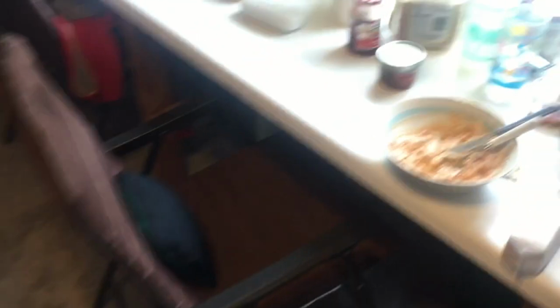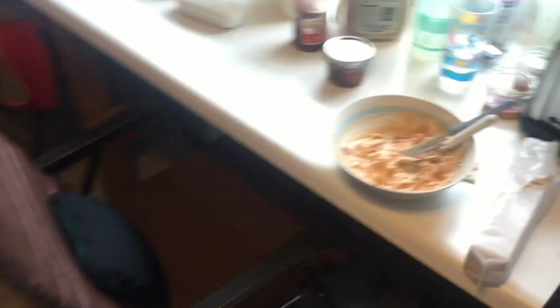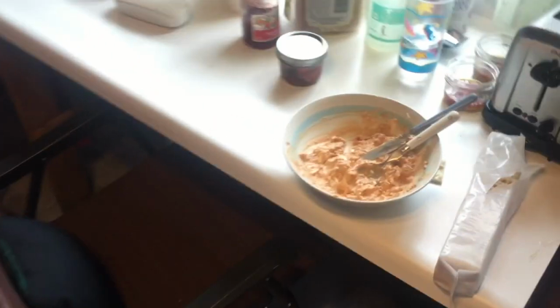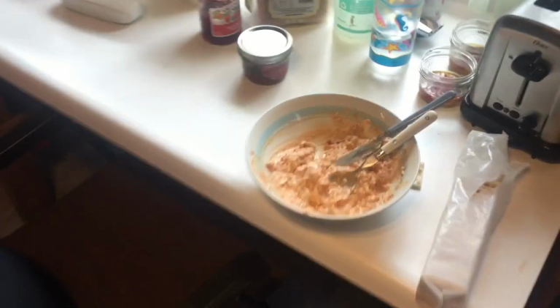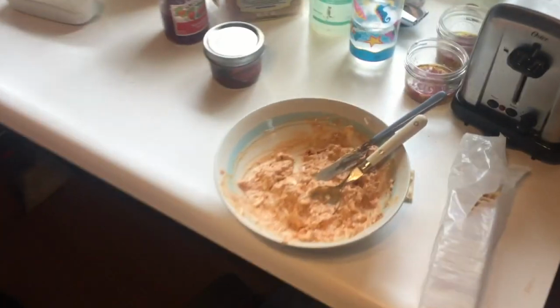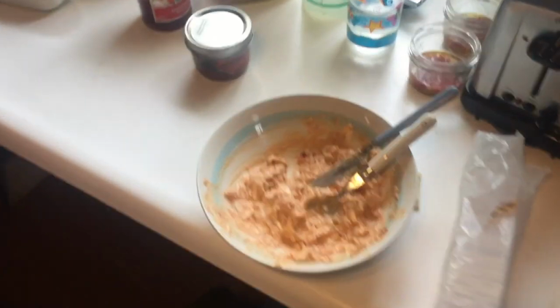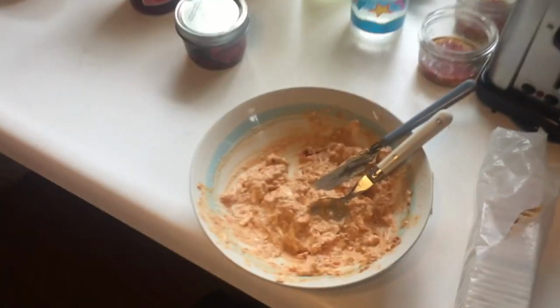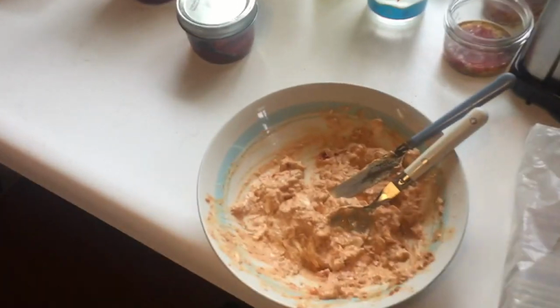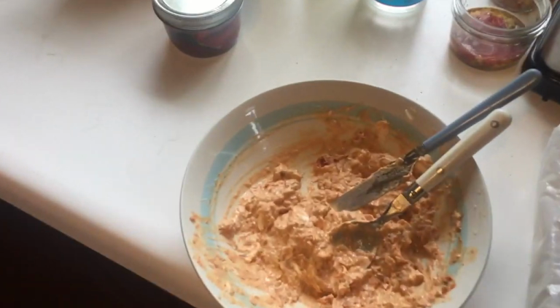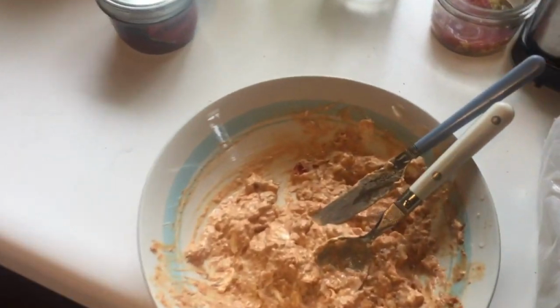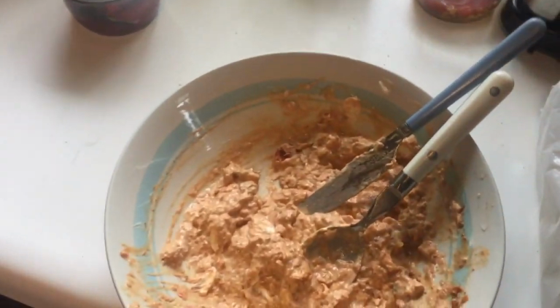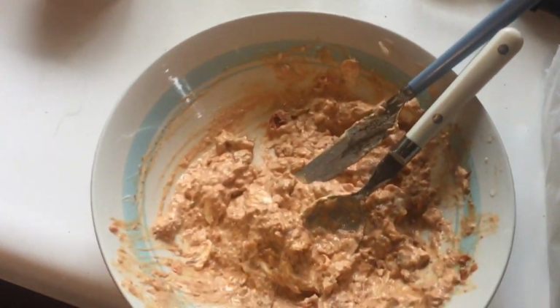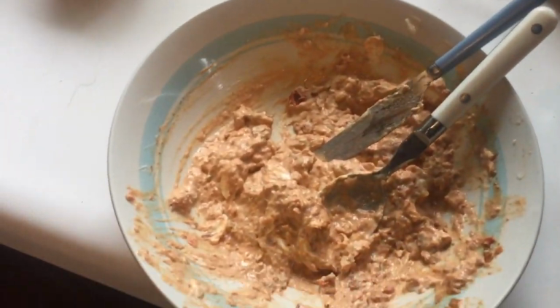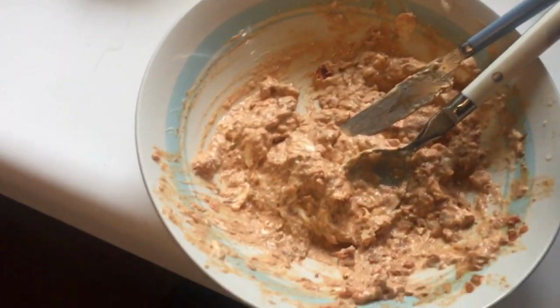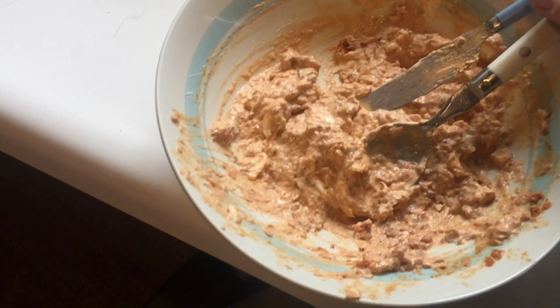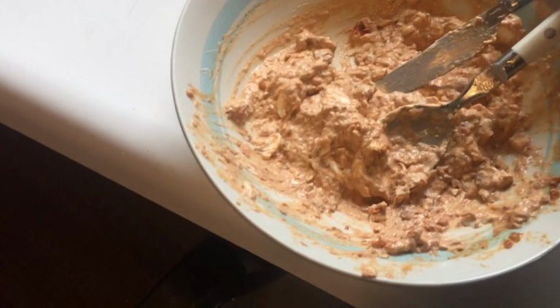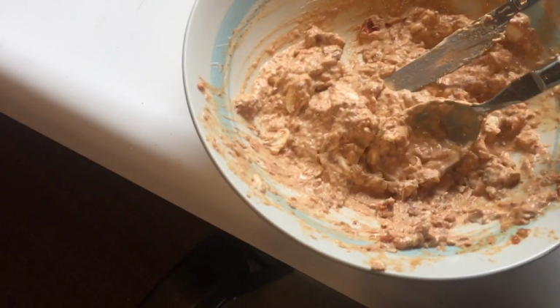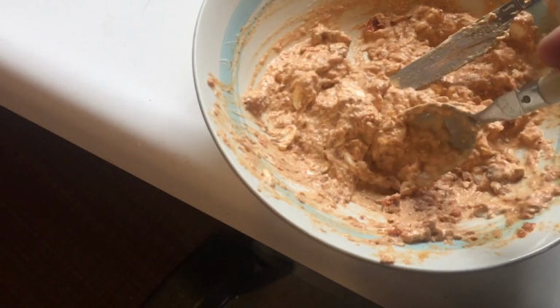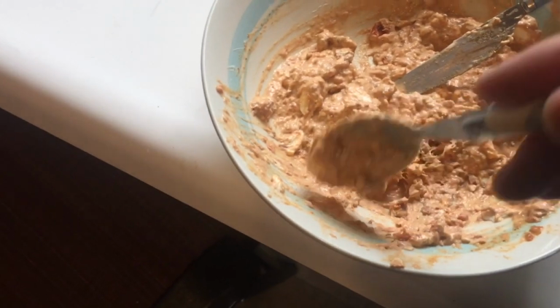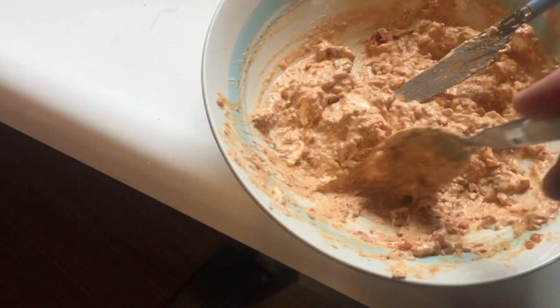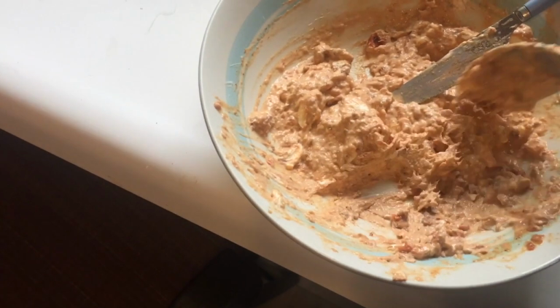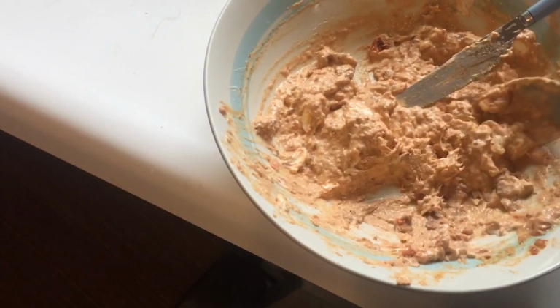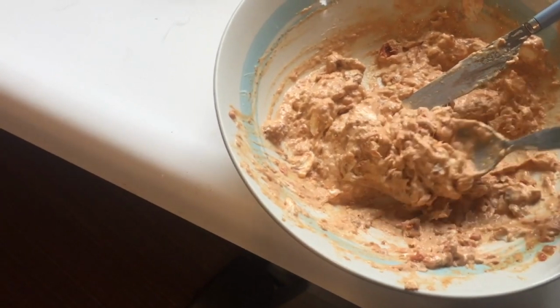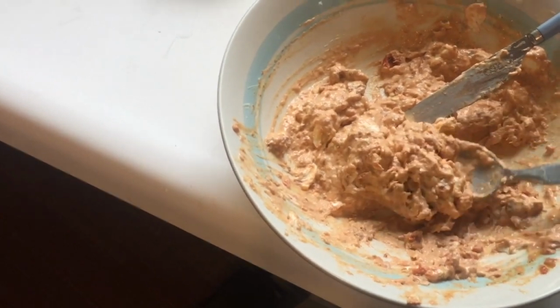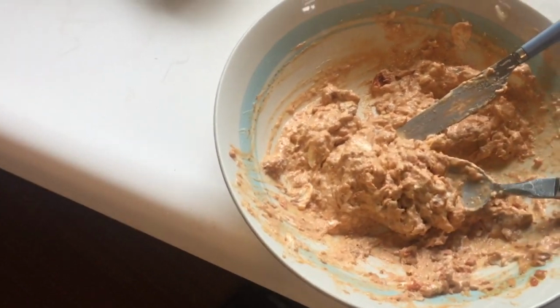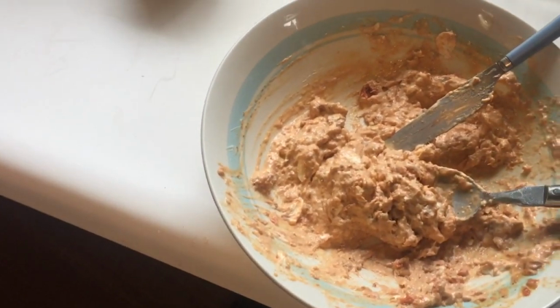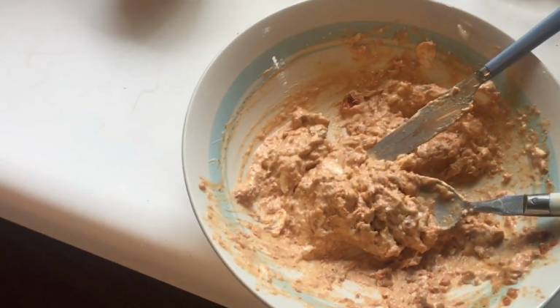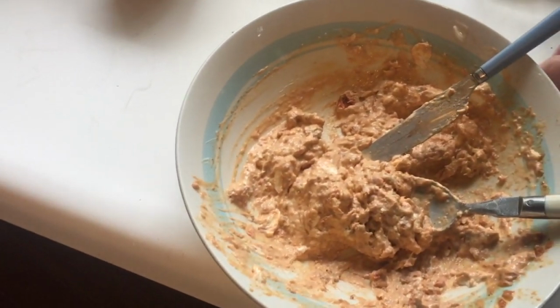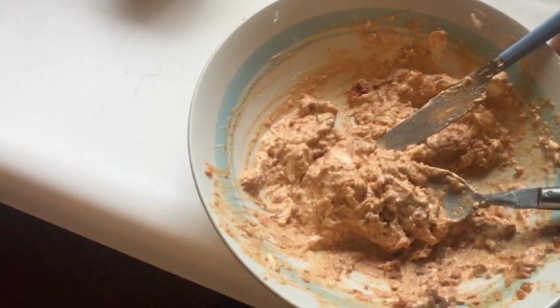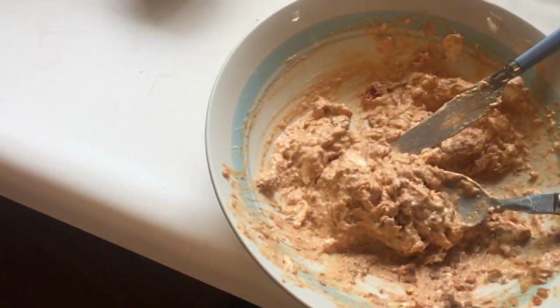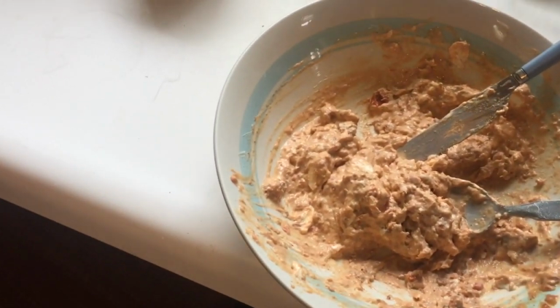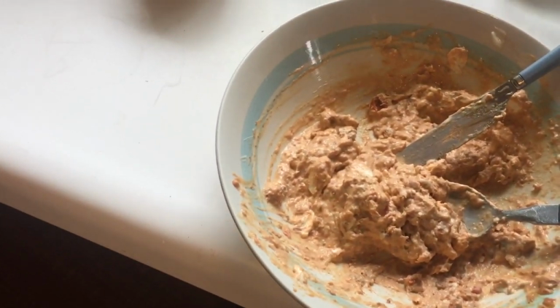We opened up one of the jars and mixed it with real cream cheese — and that's the carrot.